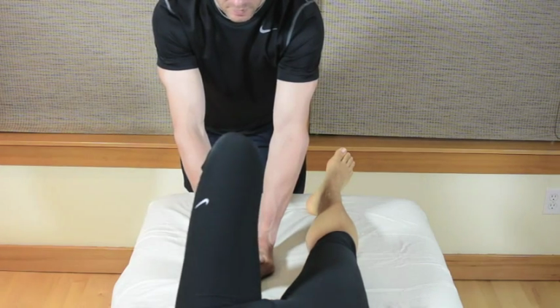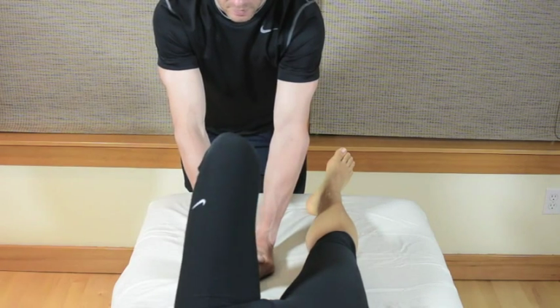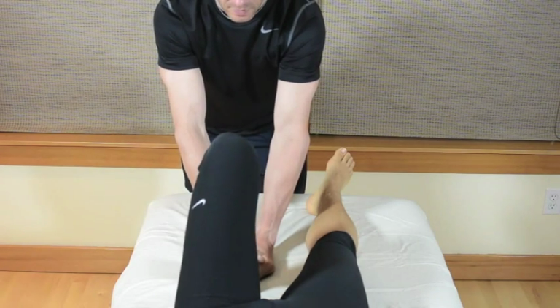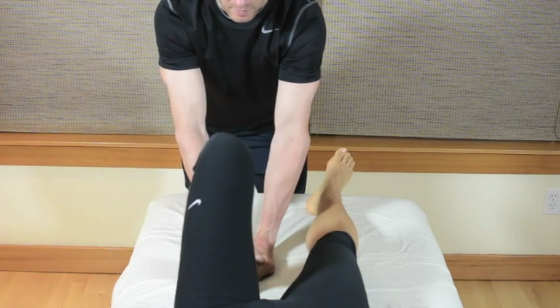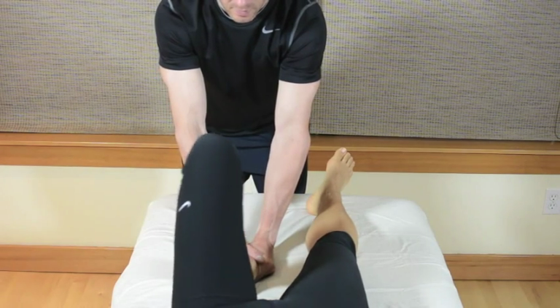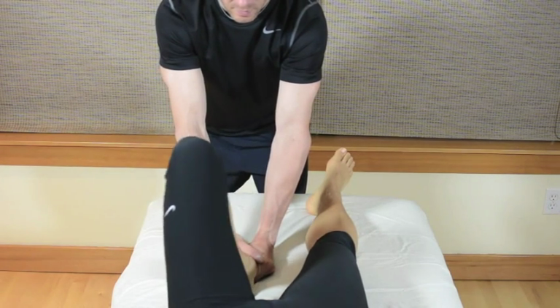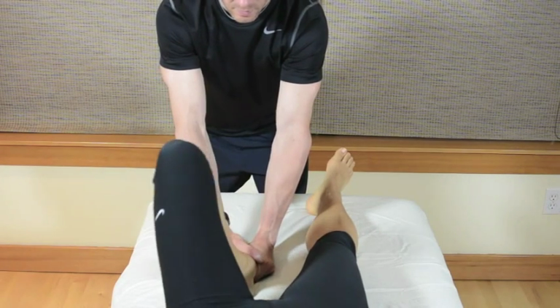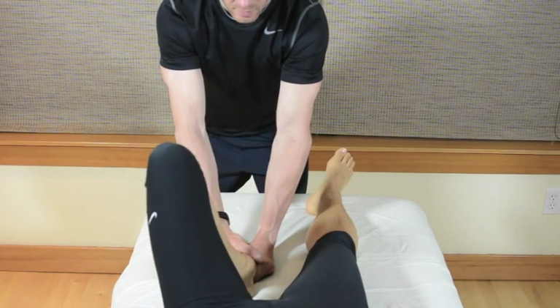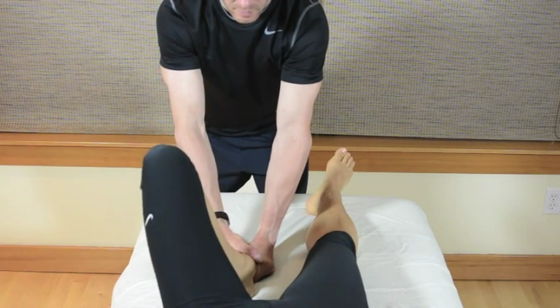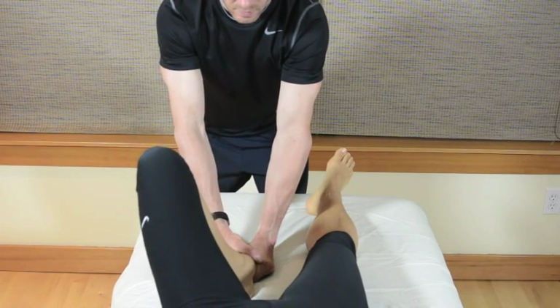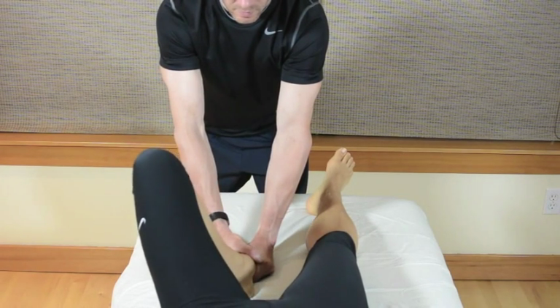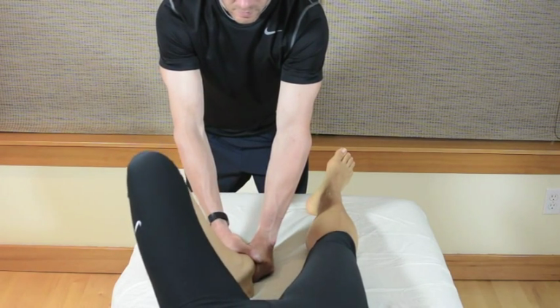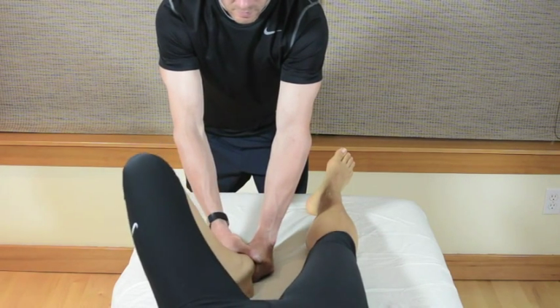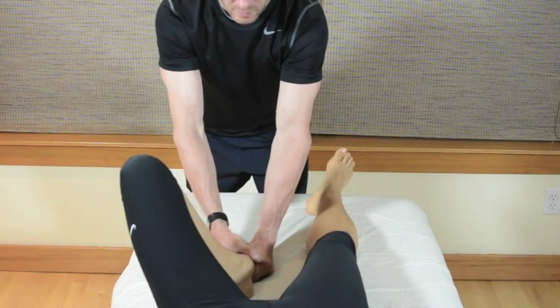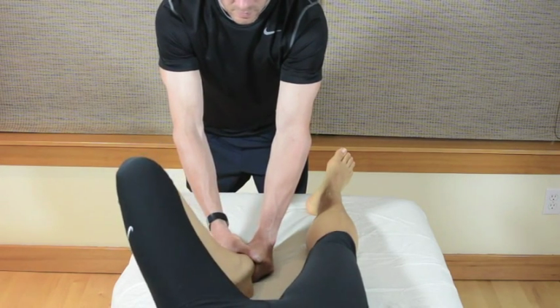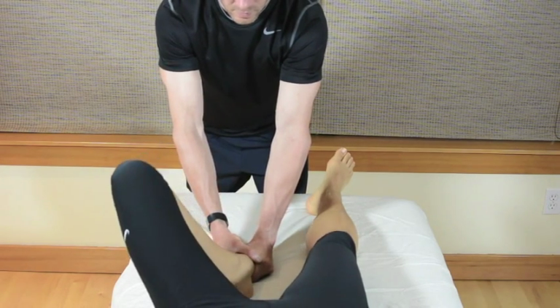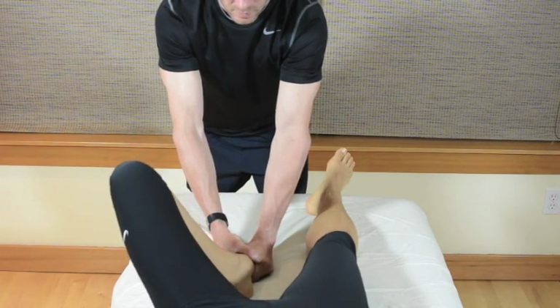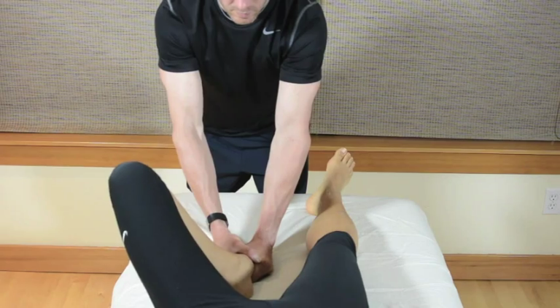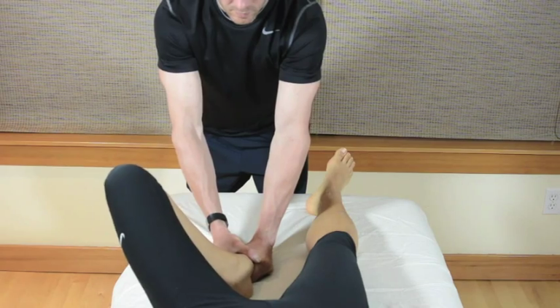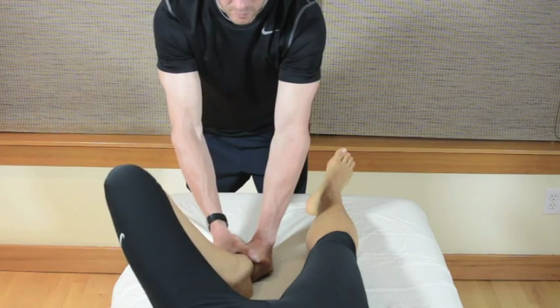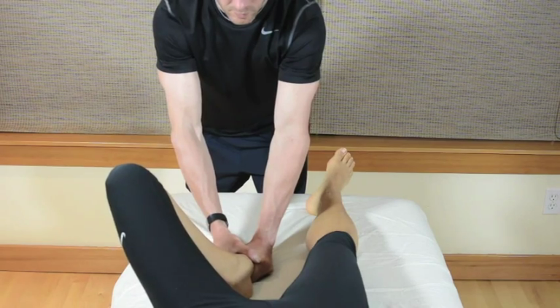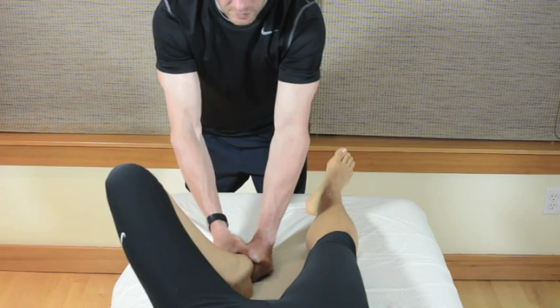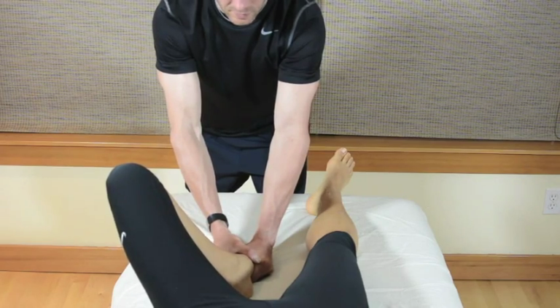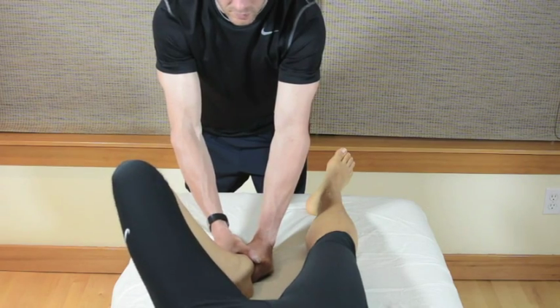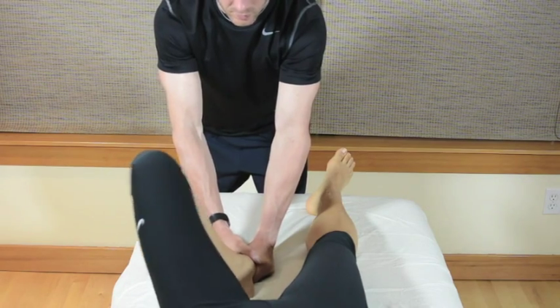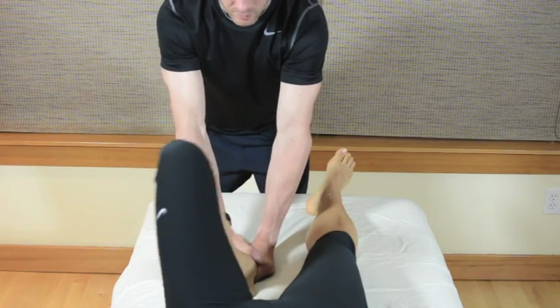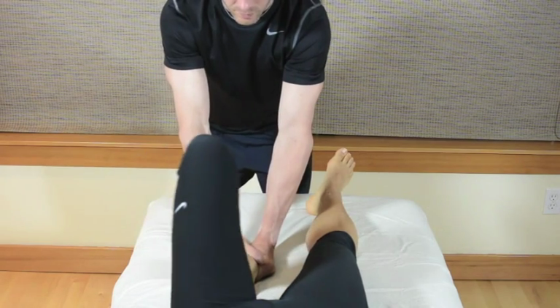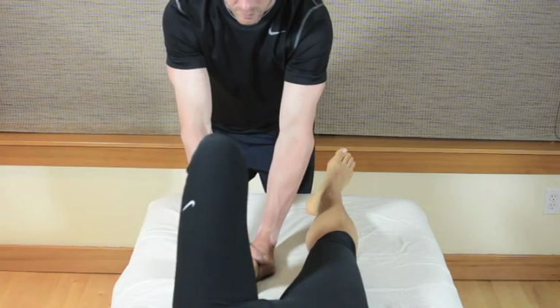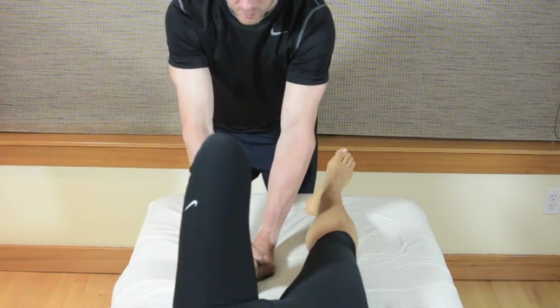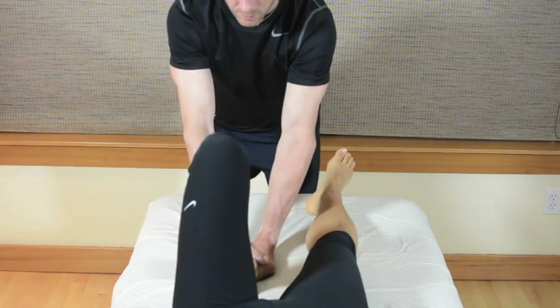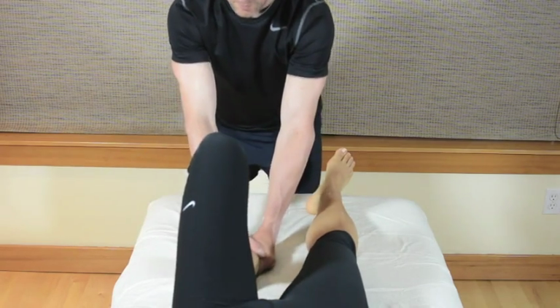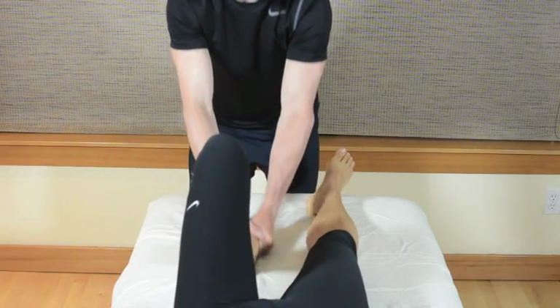Make sure to monitor for pelvic position and stop the test the second you see their pelvis move.